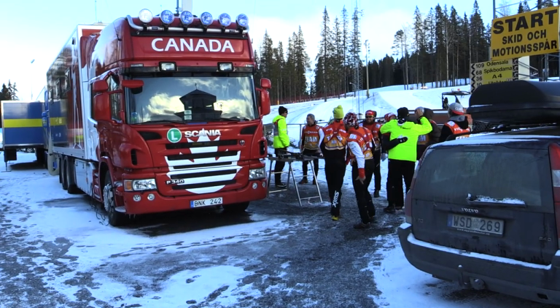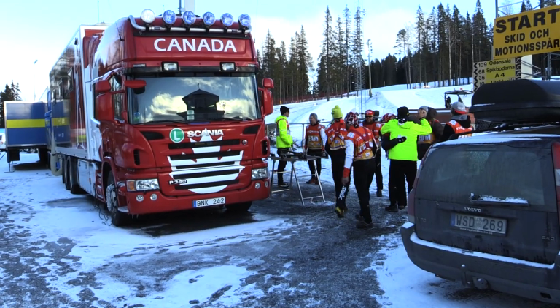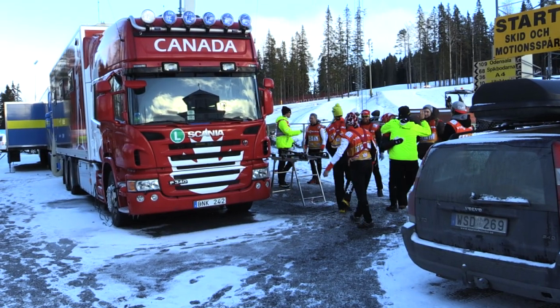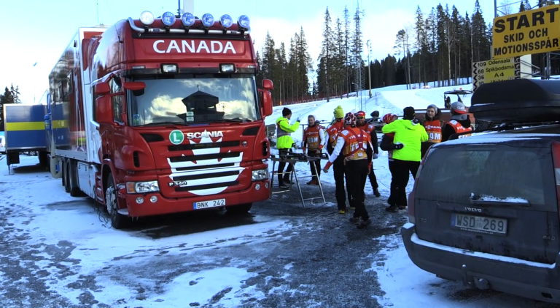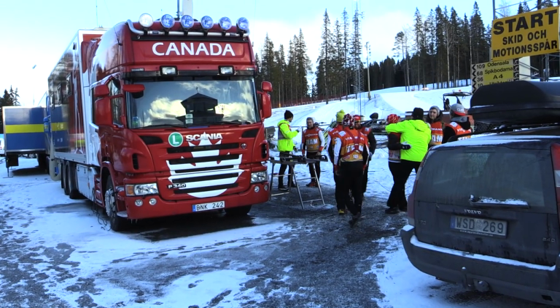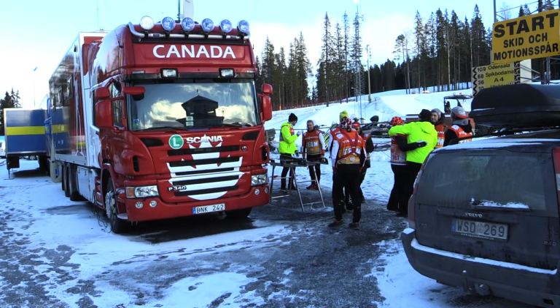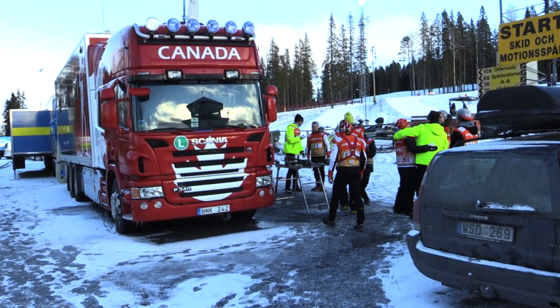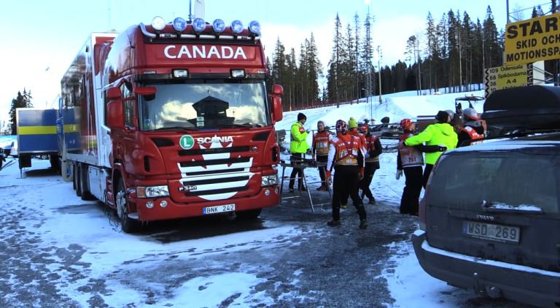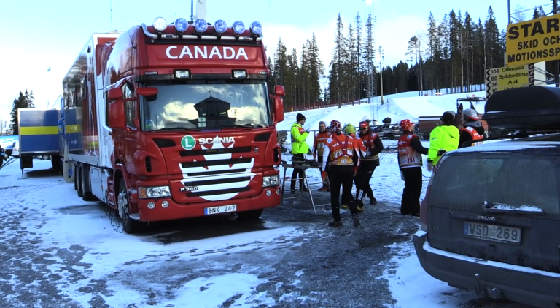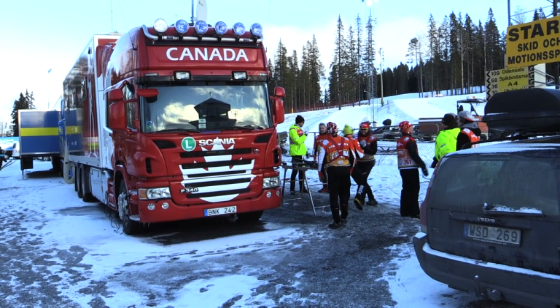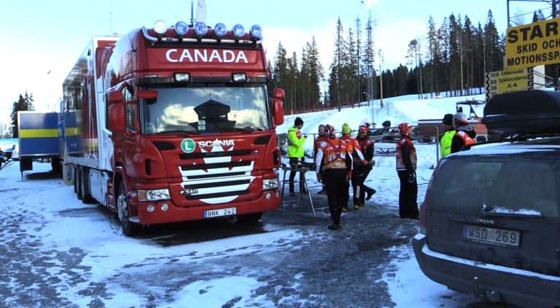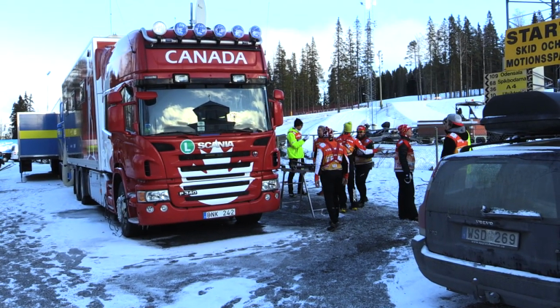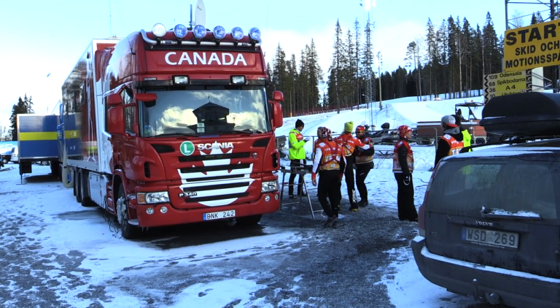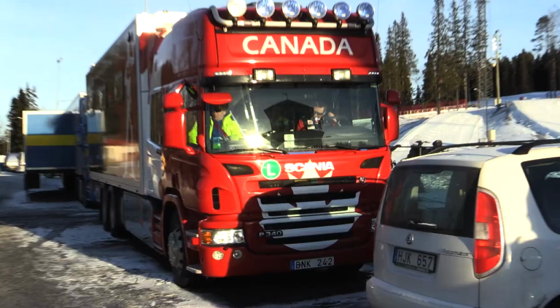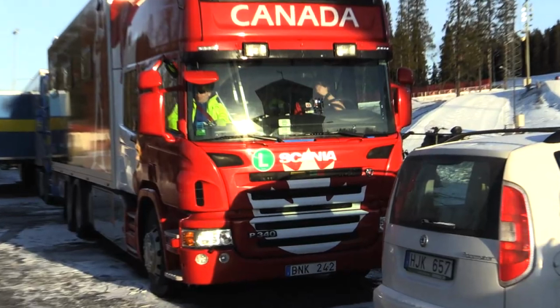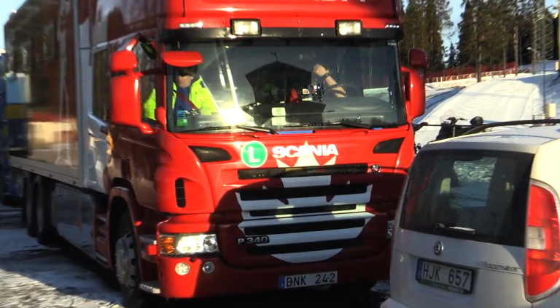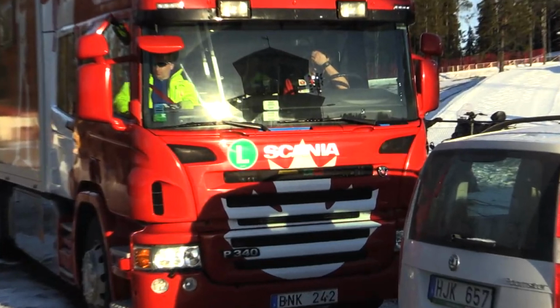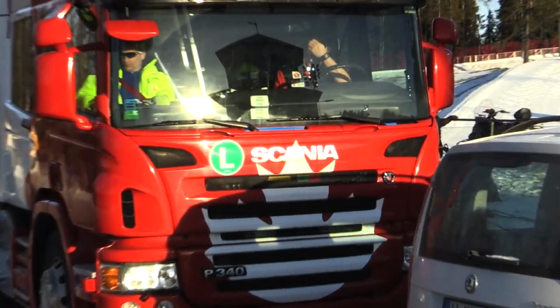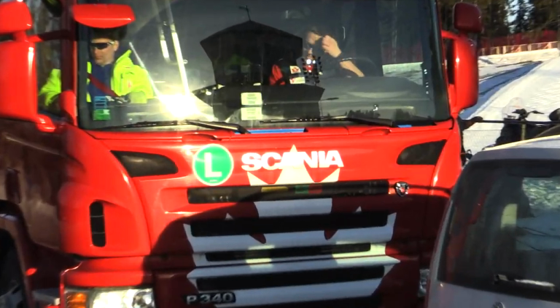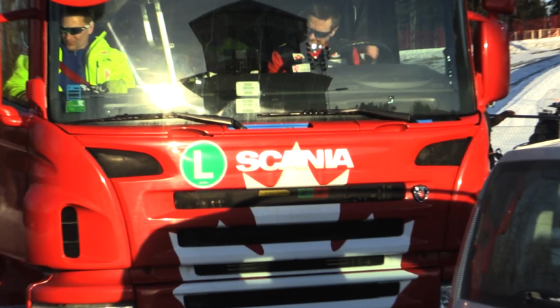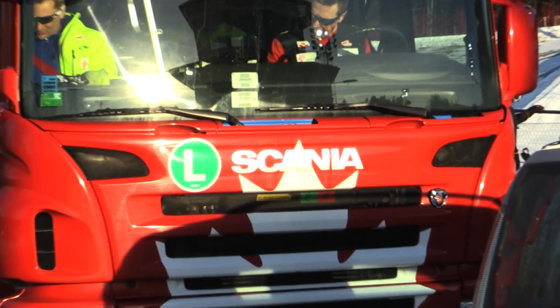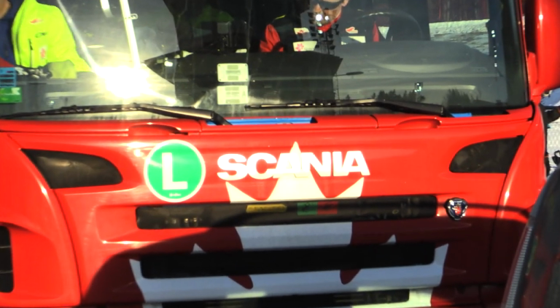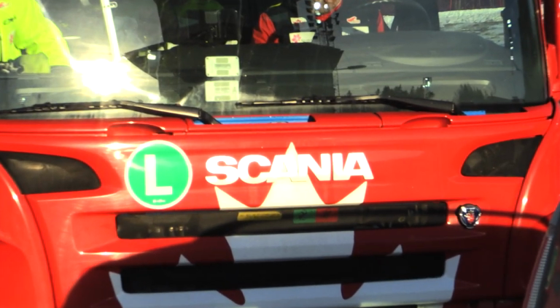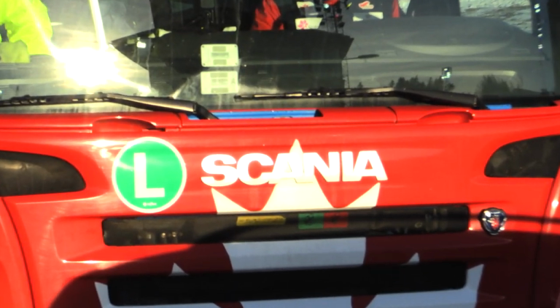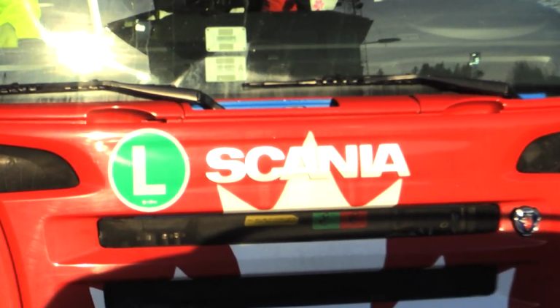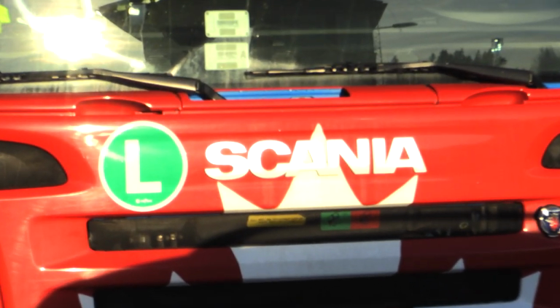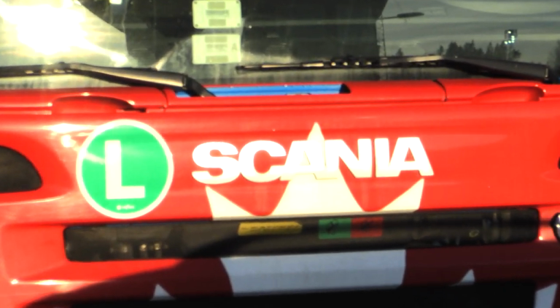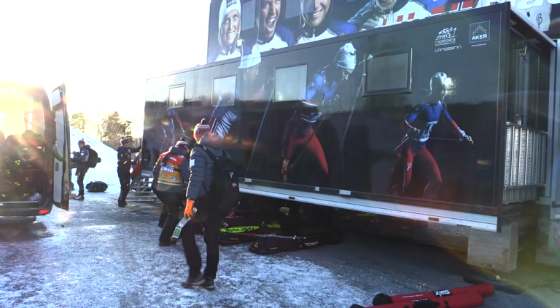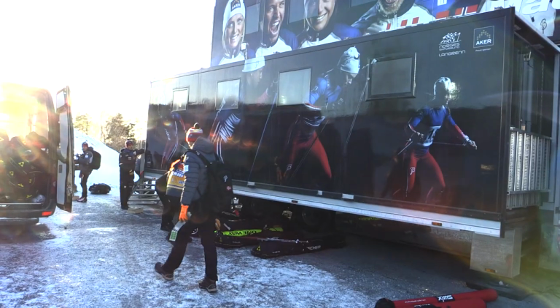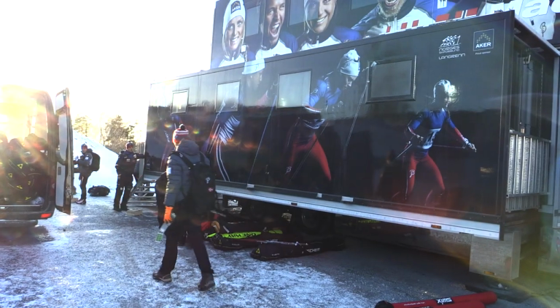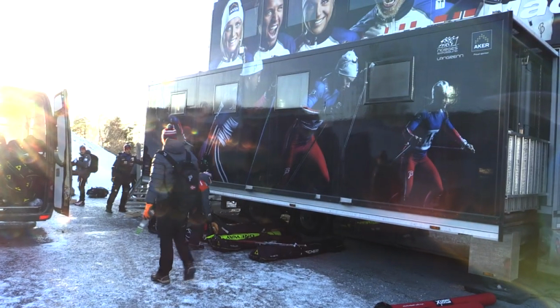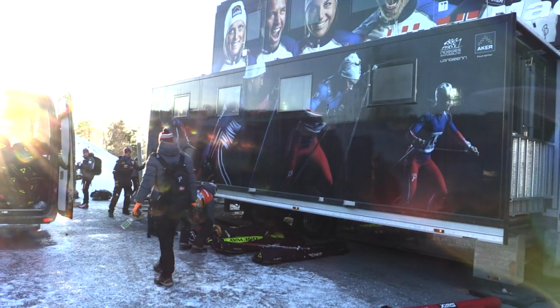Canada's waxing team inherited its first generation trailer from Team Sweden. The Canadians appreciate the modern working environment it provides, especially when compared to their previous setup.